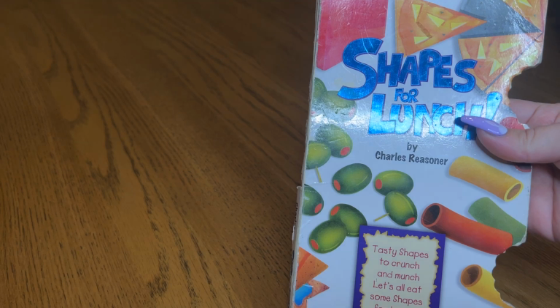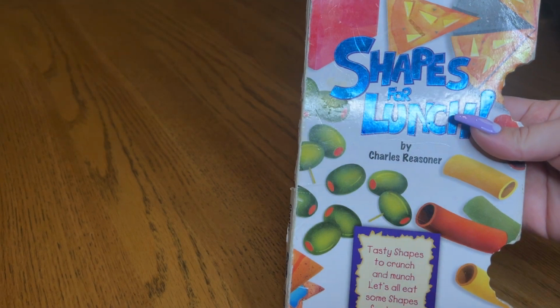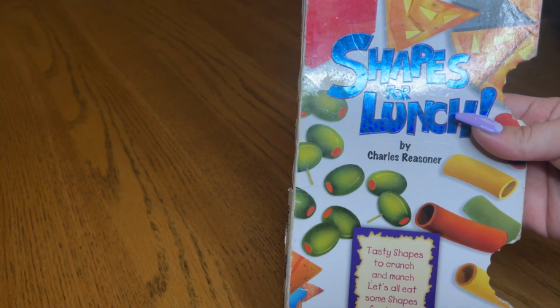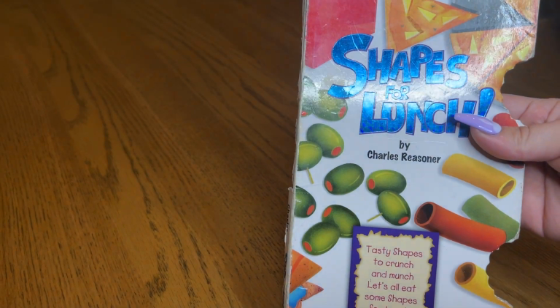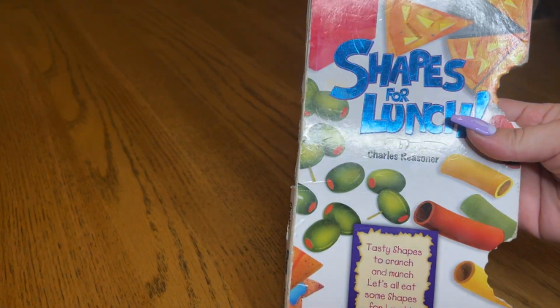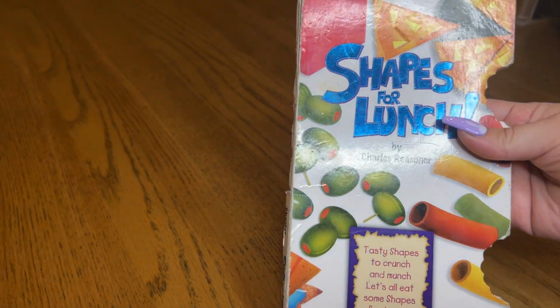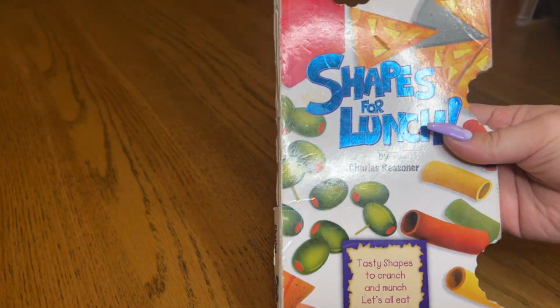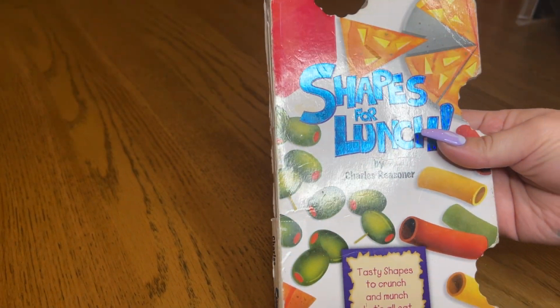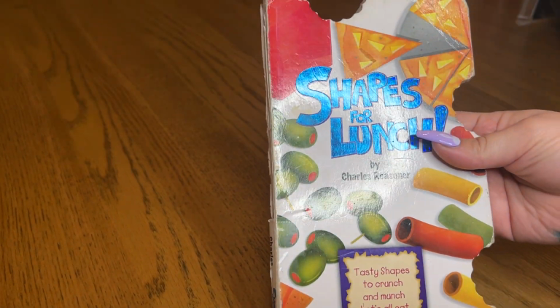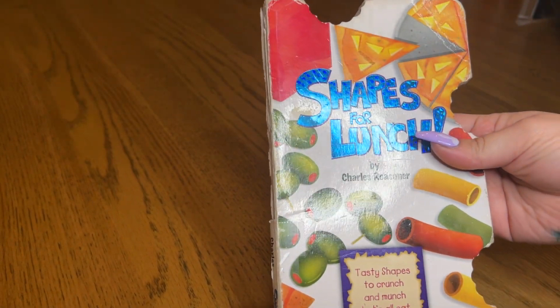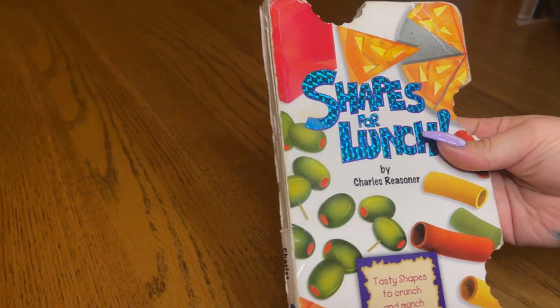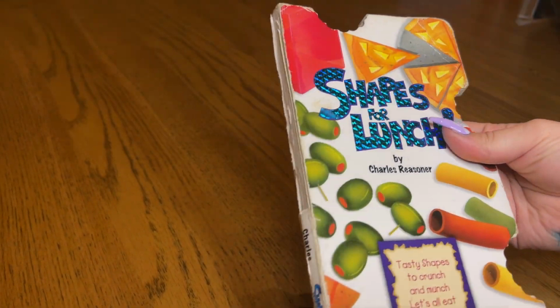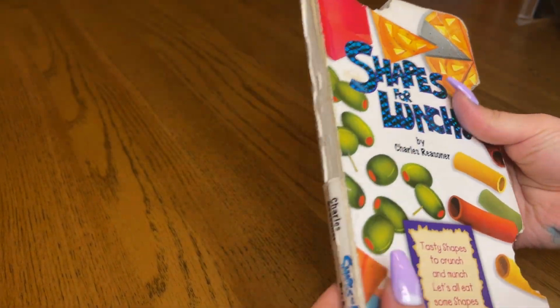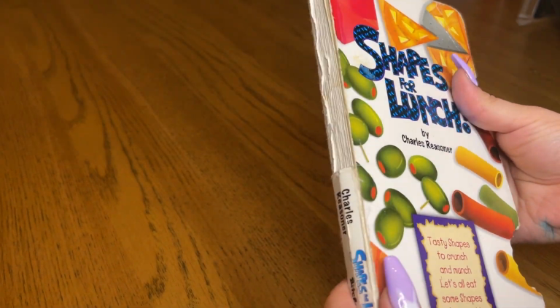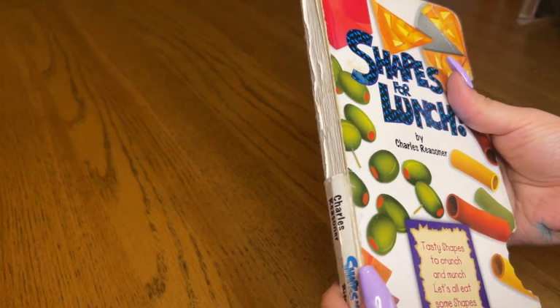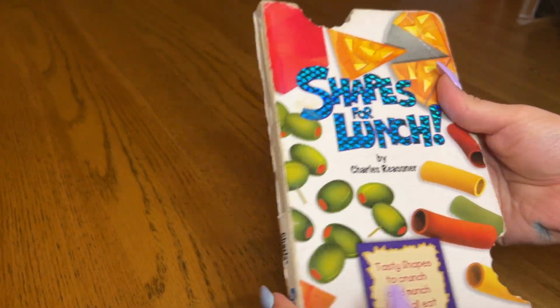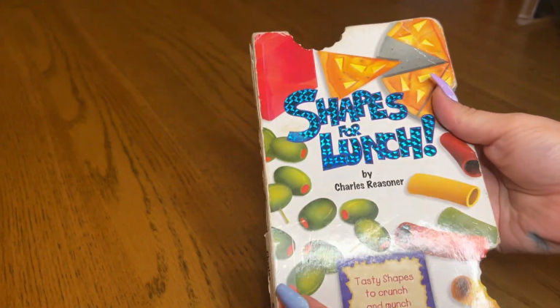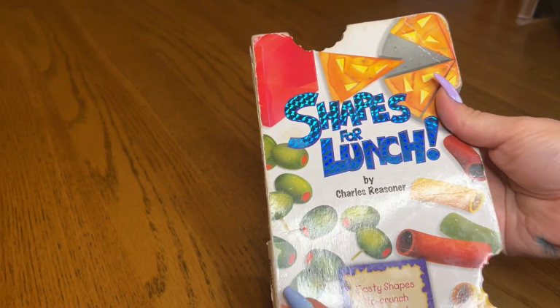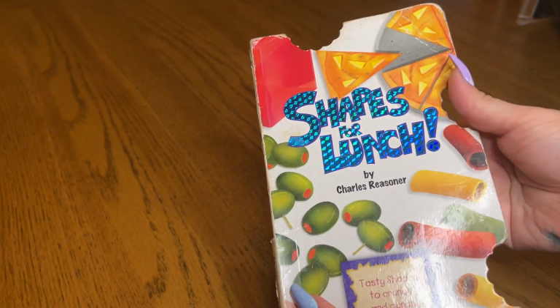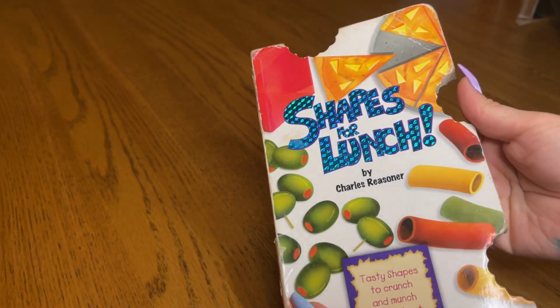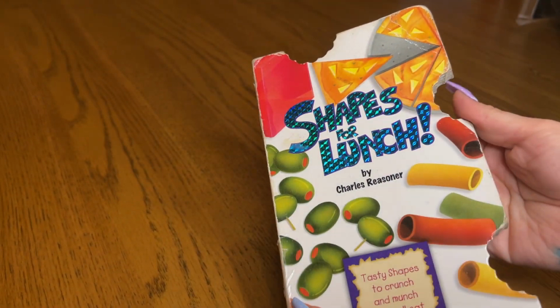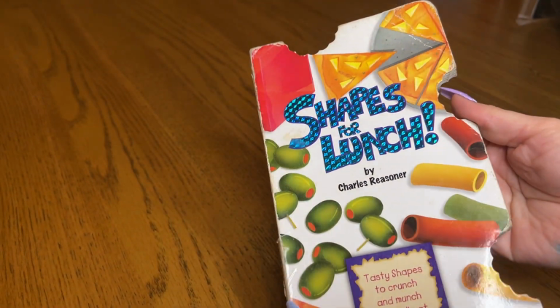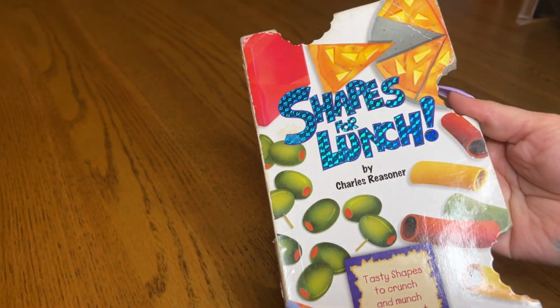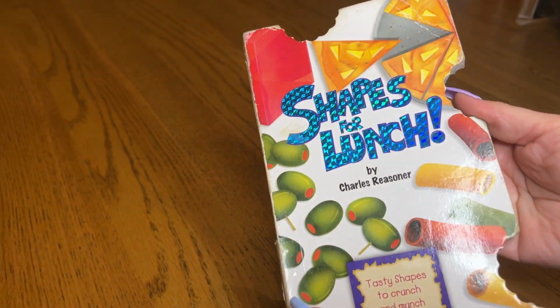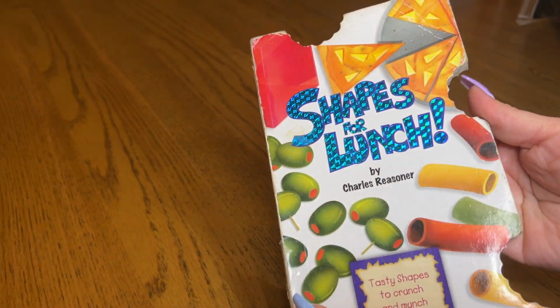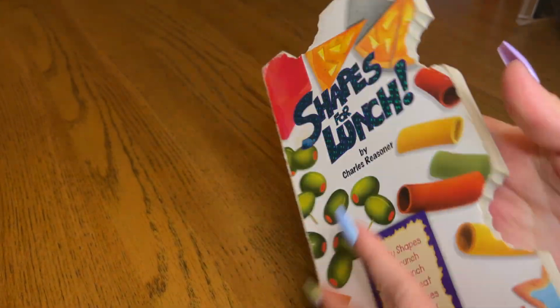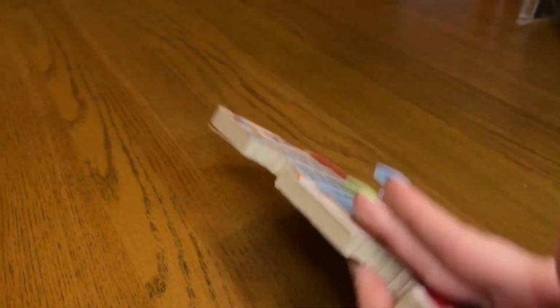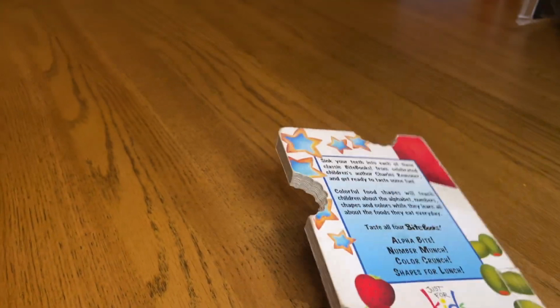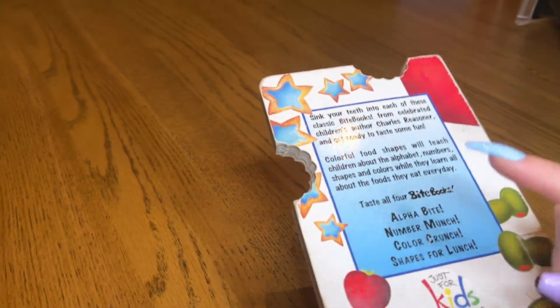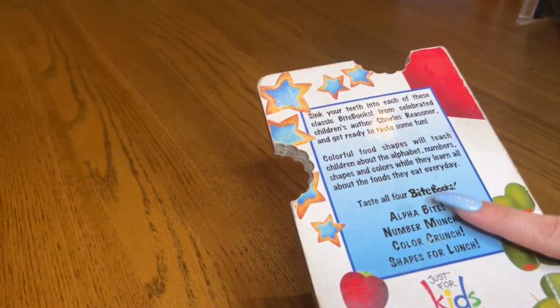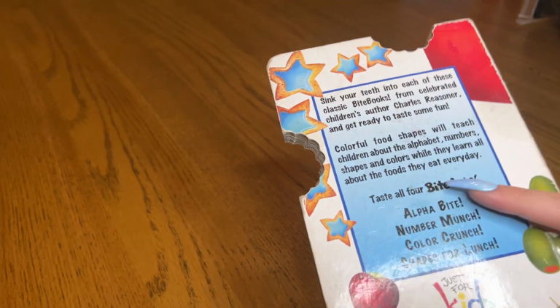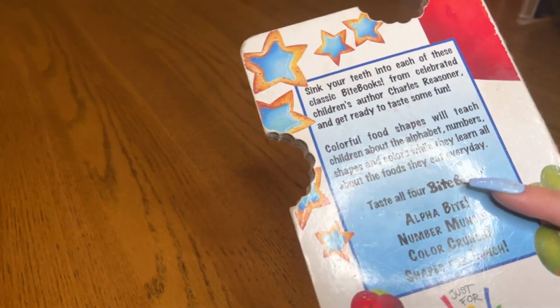Hey guys, so this is Shapes for Lunch. I love these books. It's part of a four-book series.